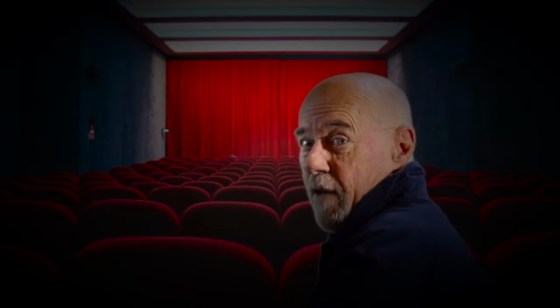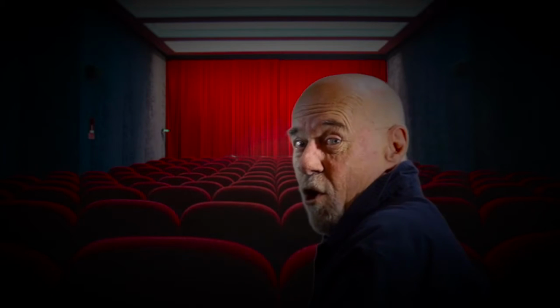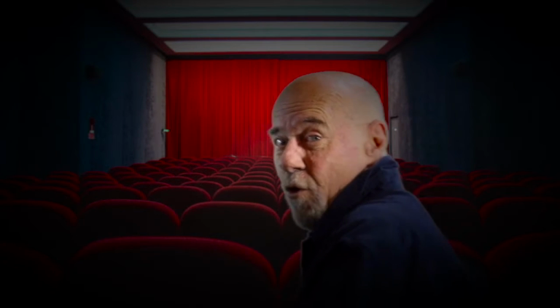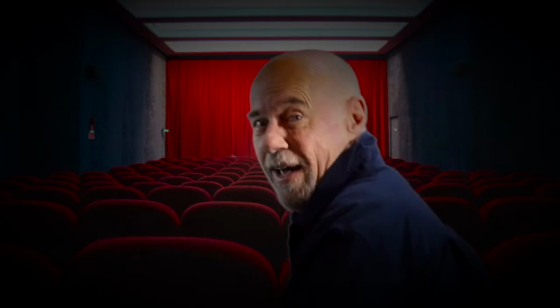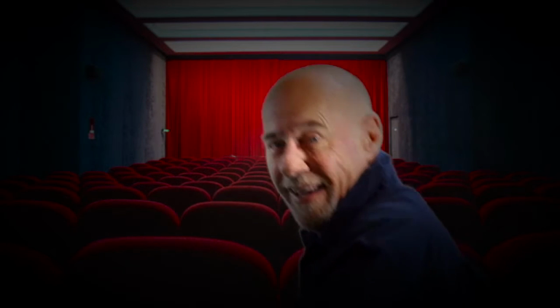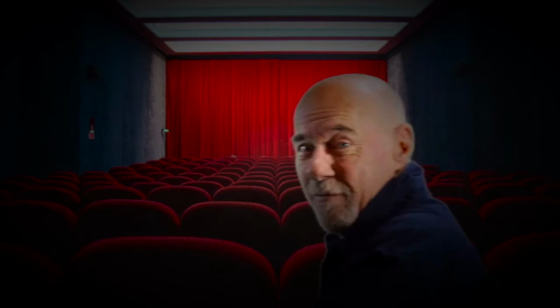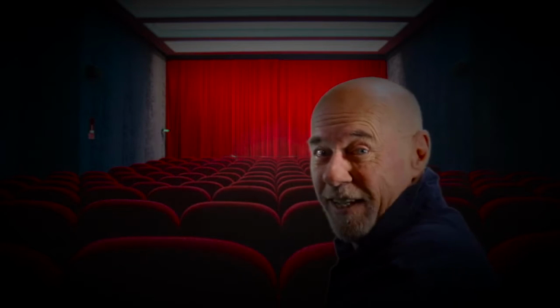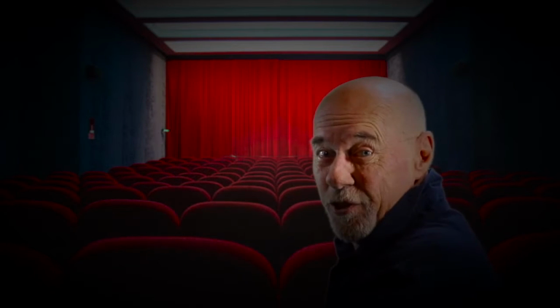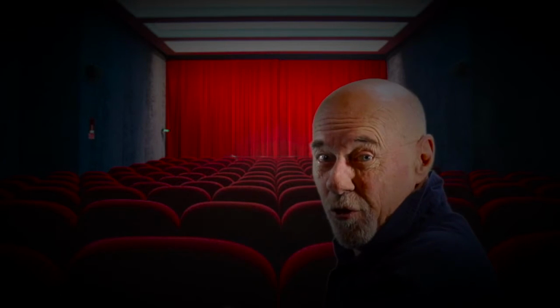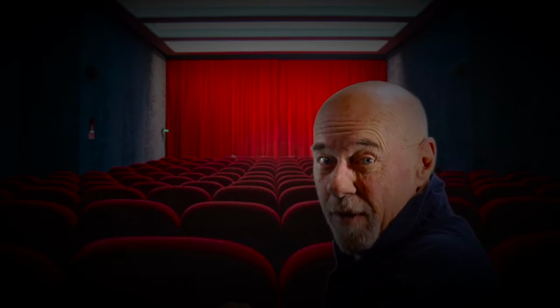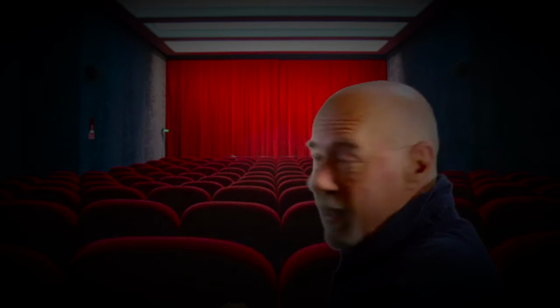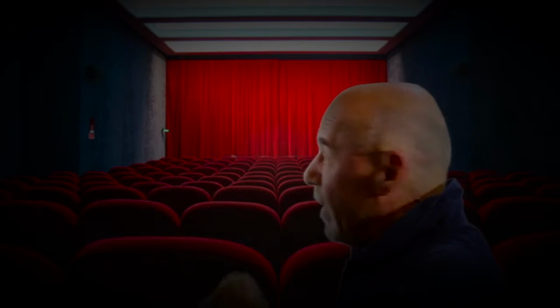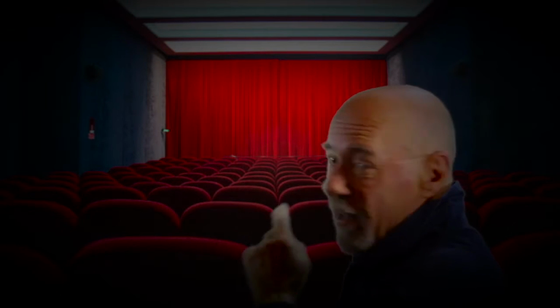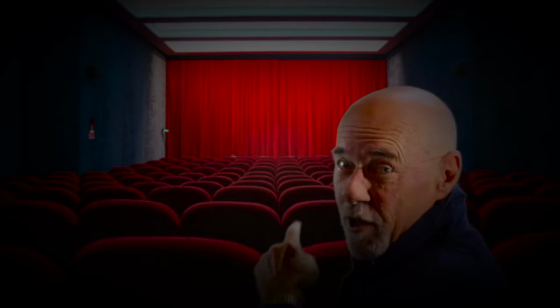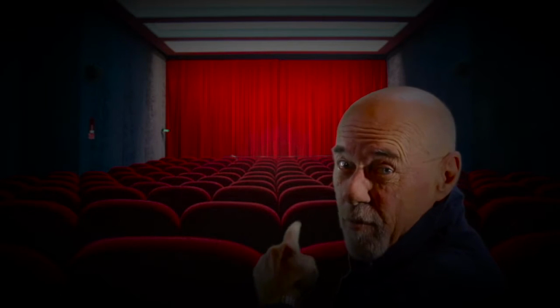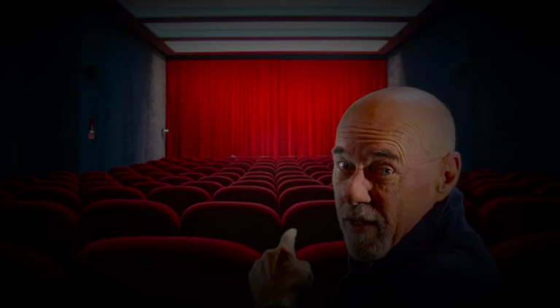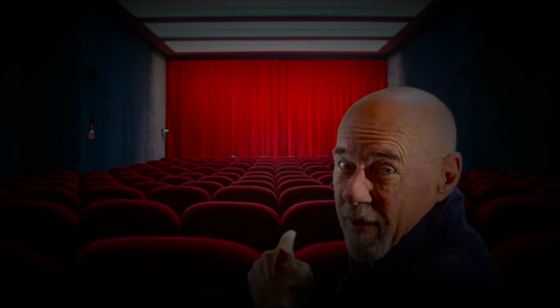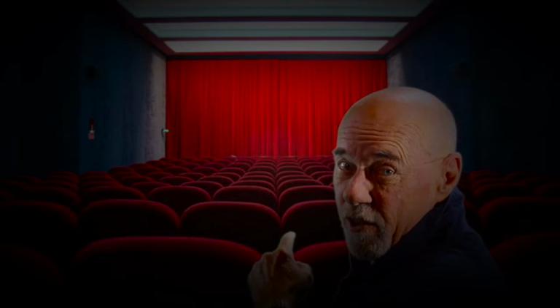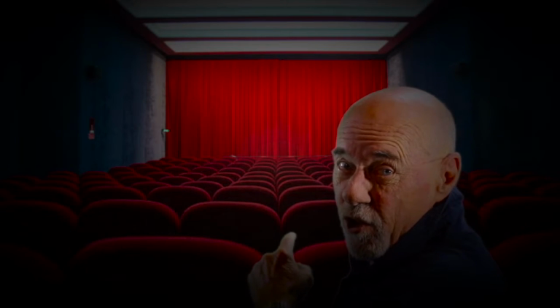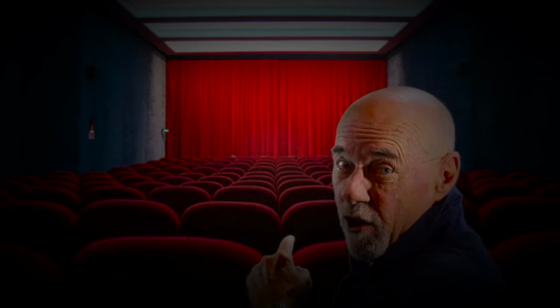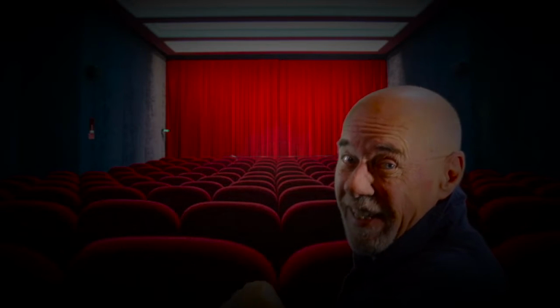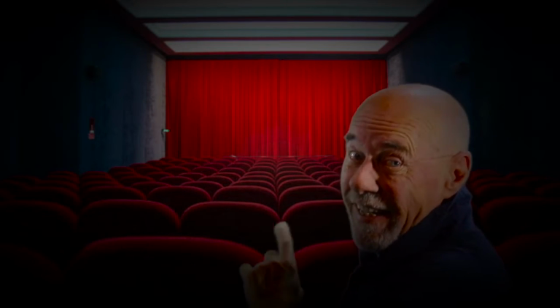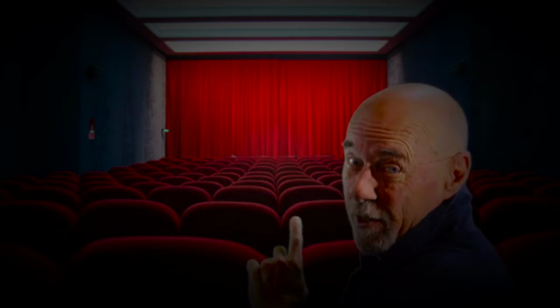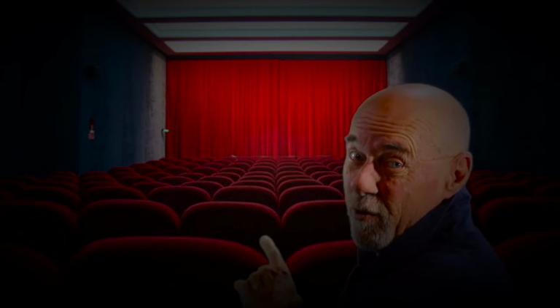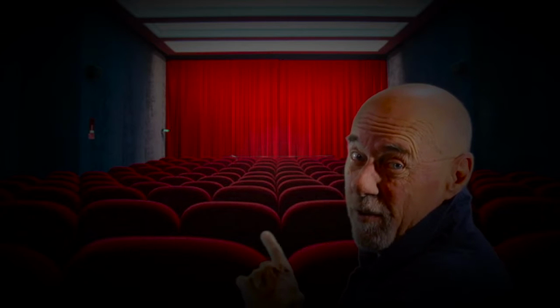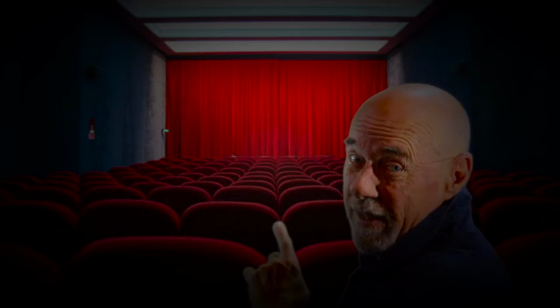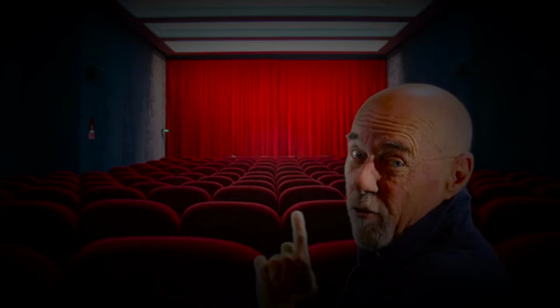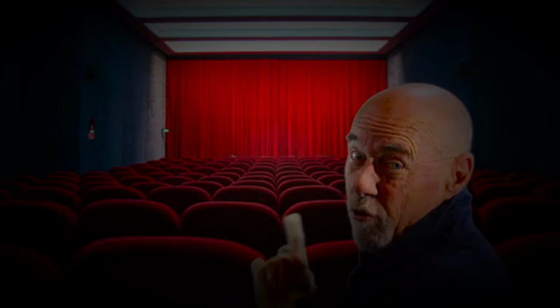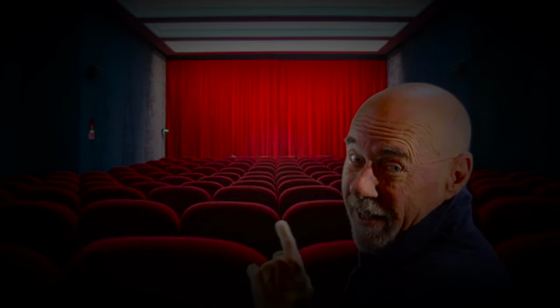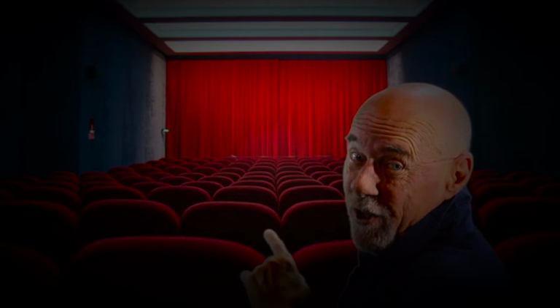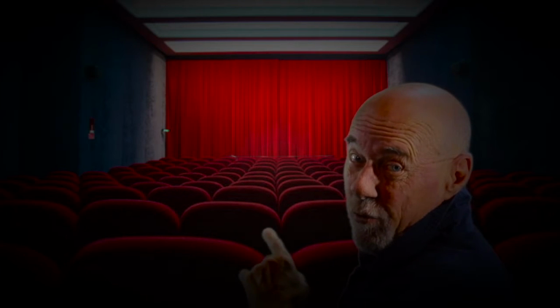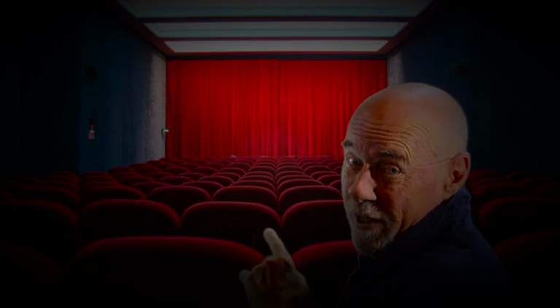Oh, hey! I'm glad you showed up. The movie's about to start. It's supposed to be a really good one.